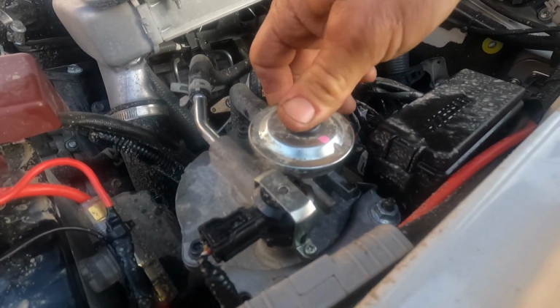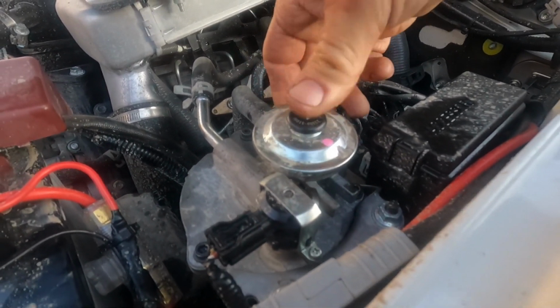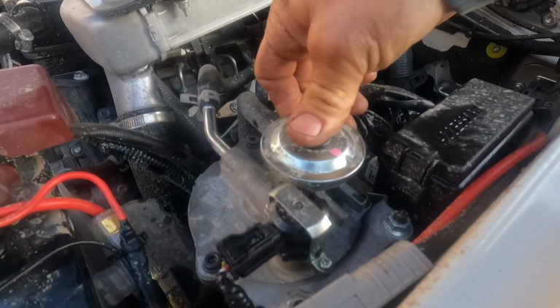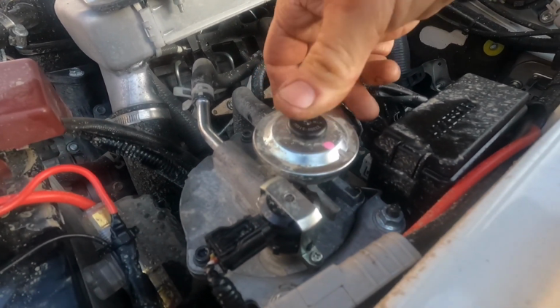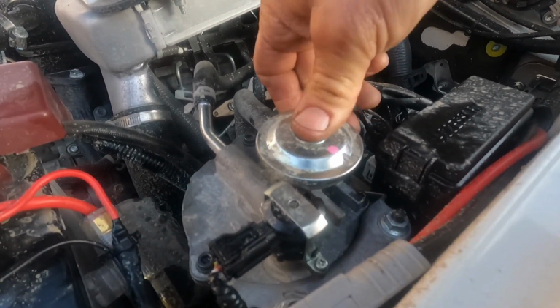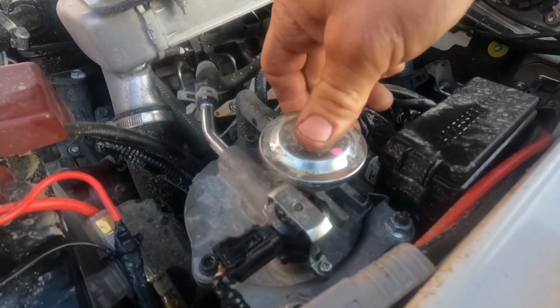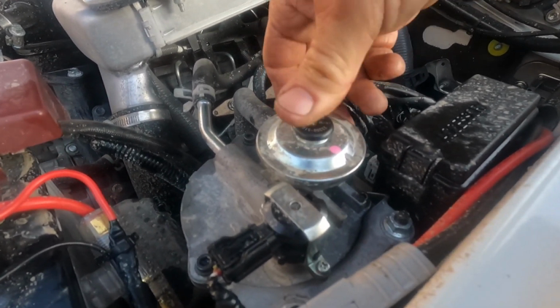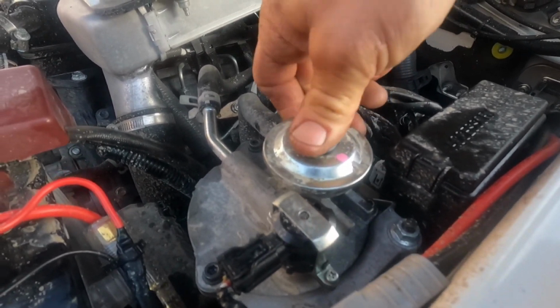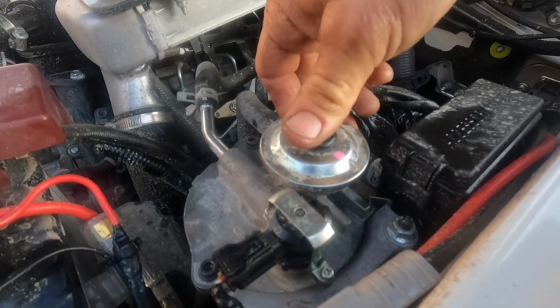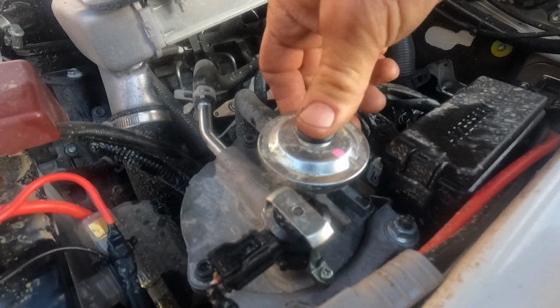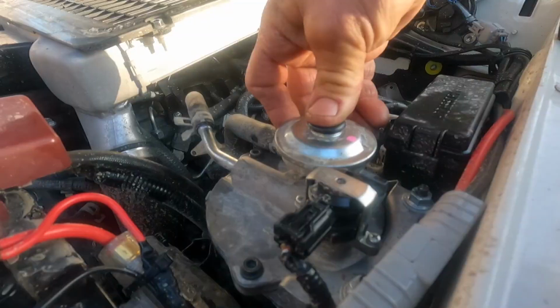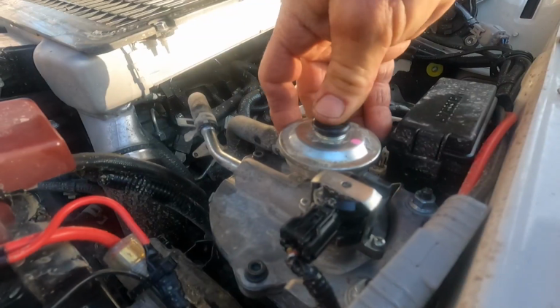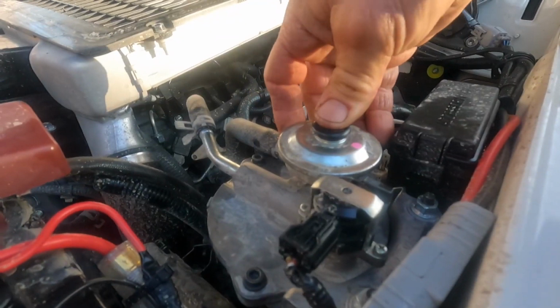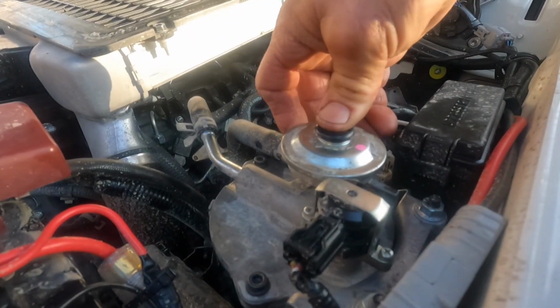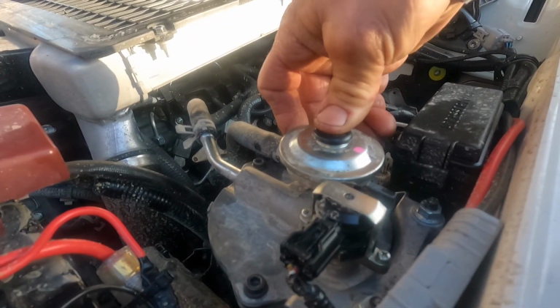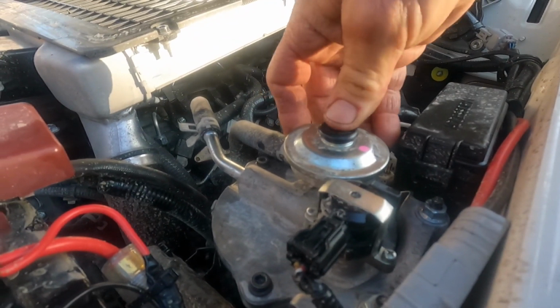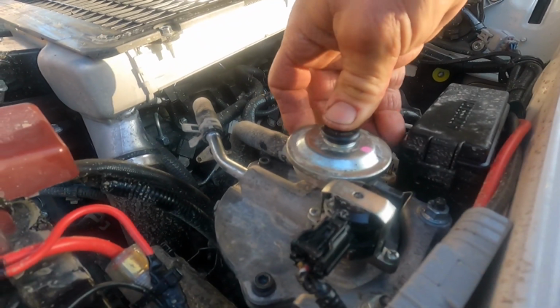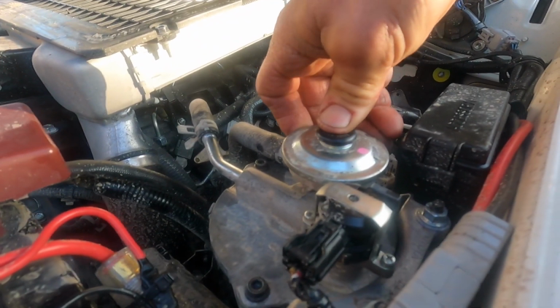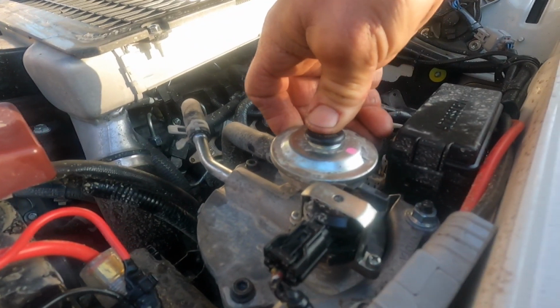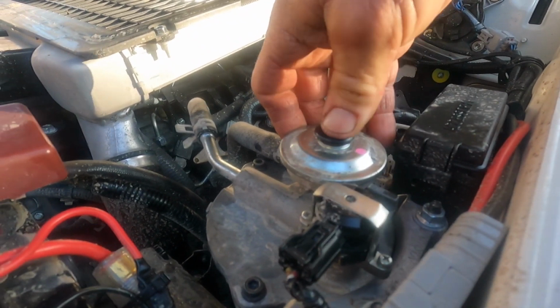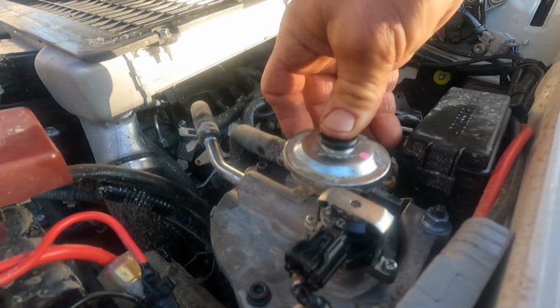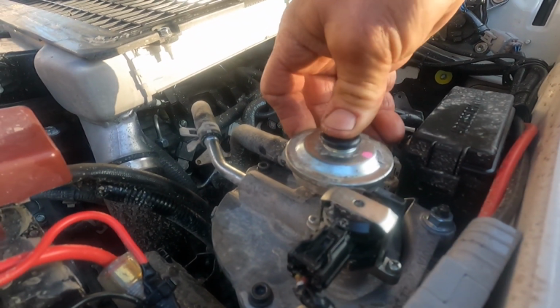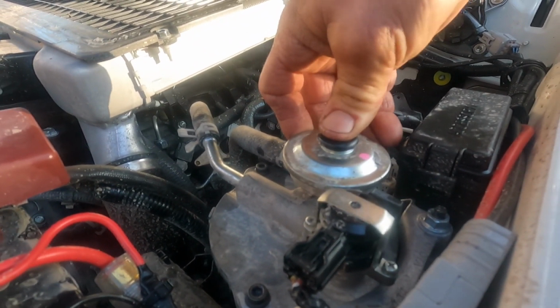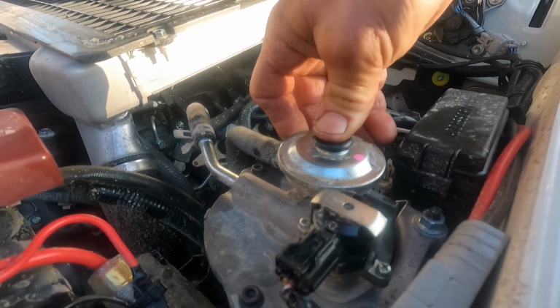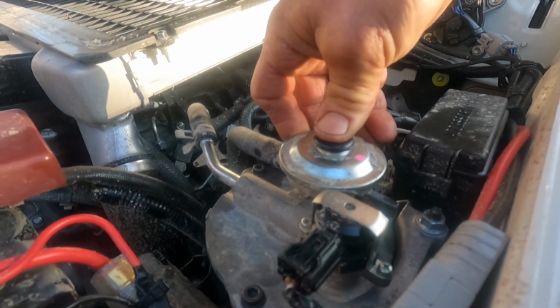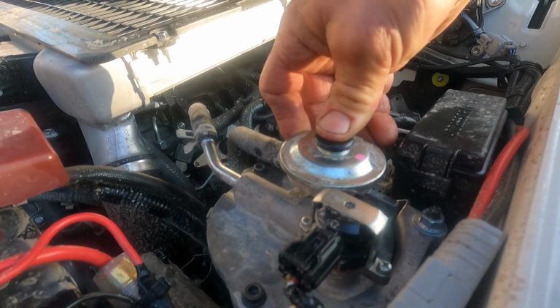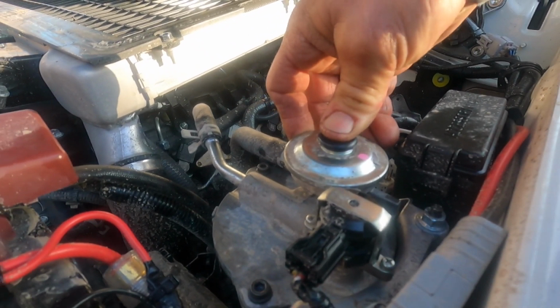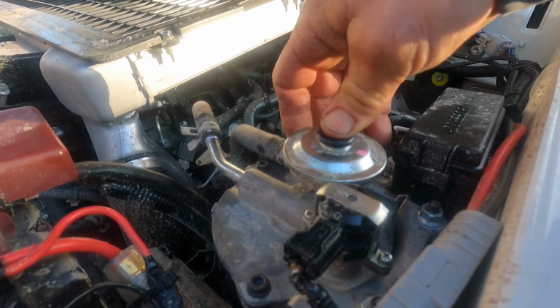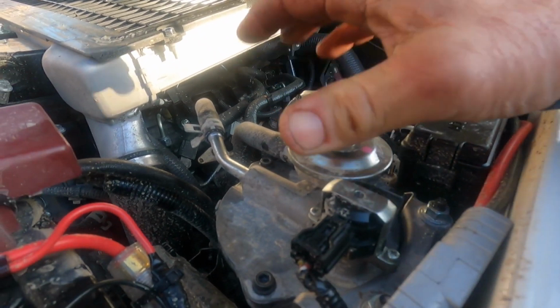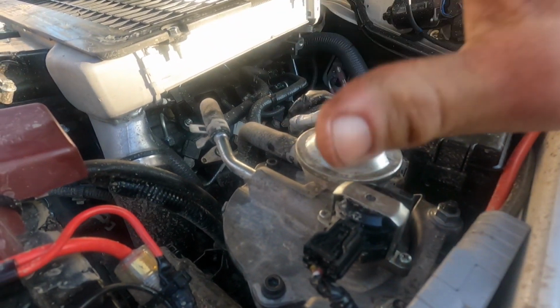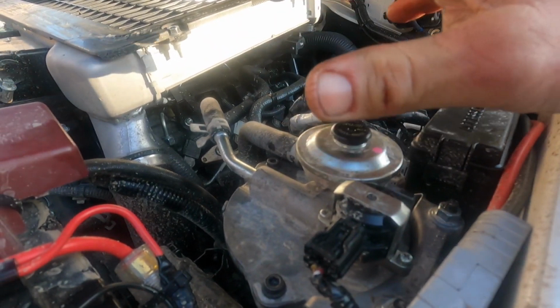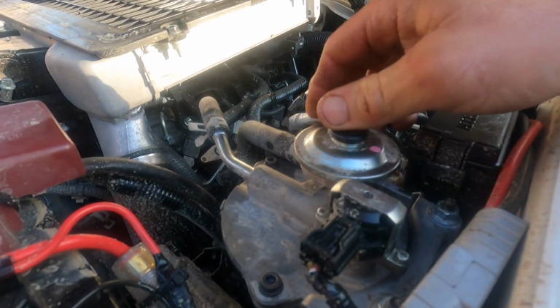Then we prime — do this a good two dozen times. You will feel it gets significantly harder. I can't push that anymore — so that's full.